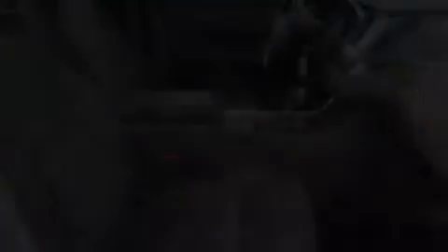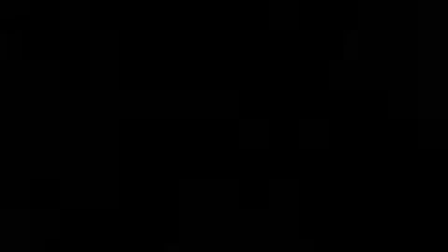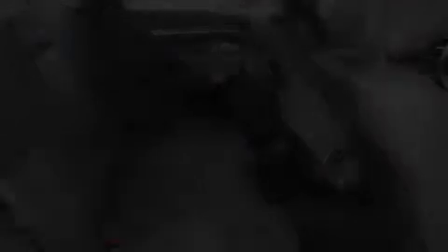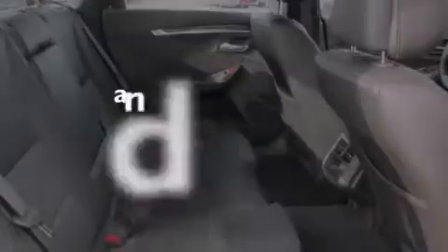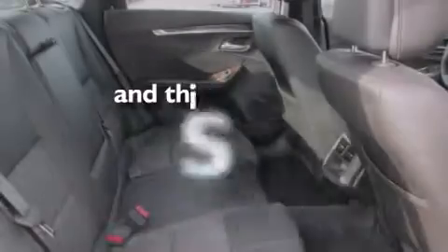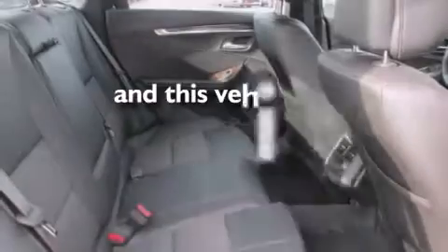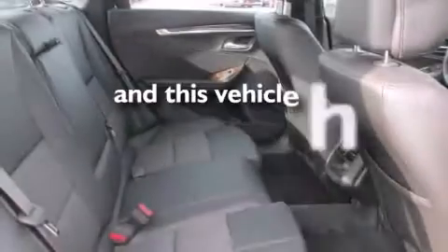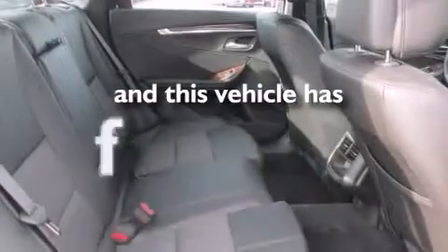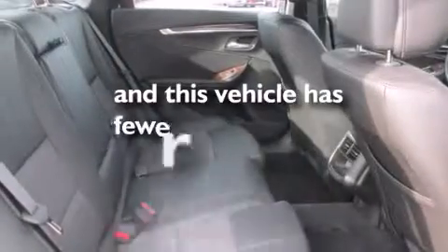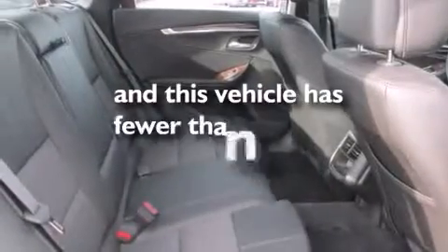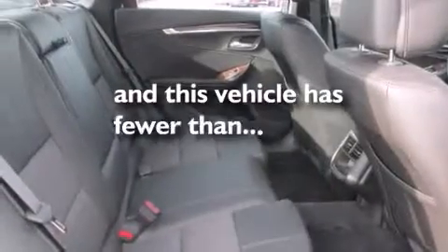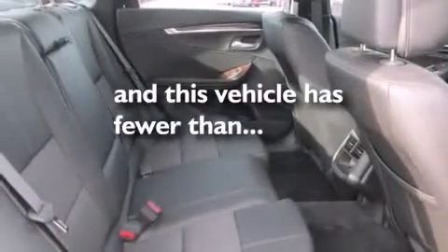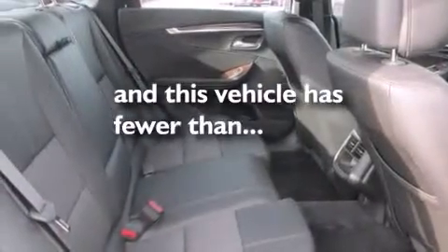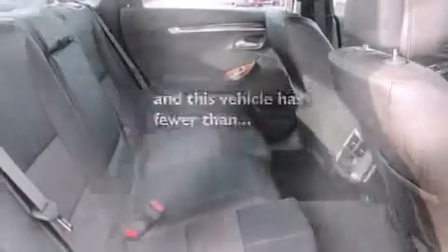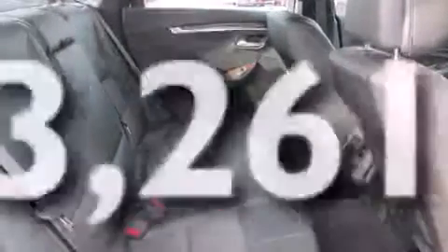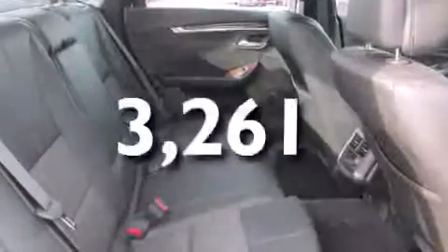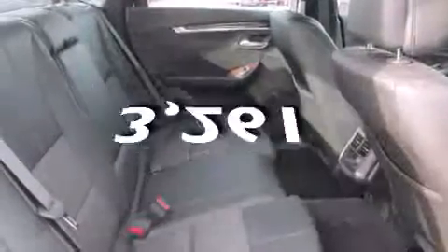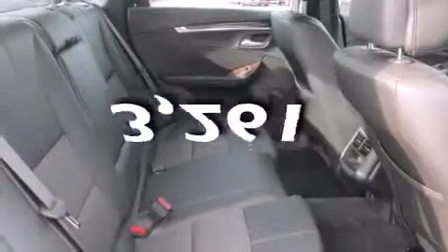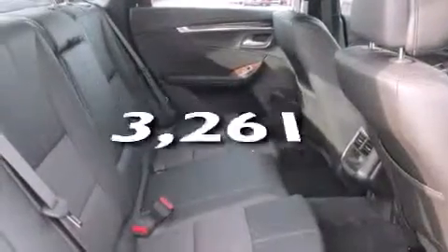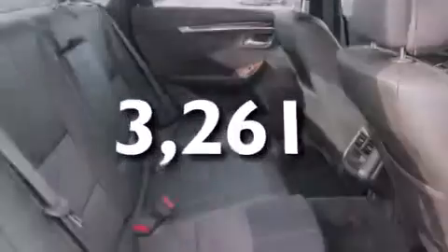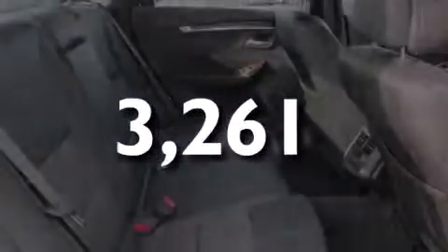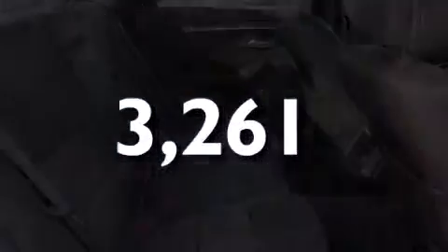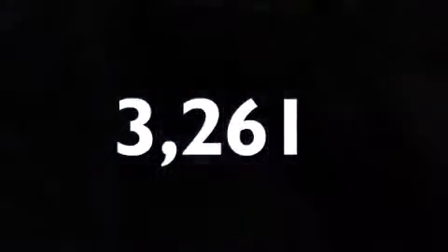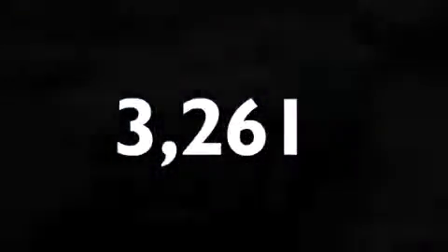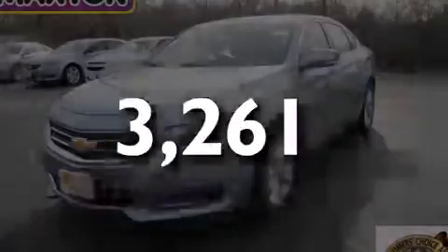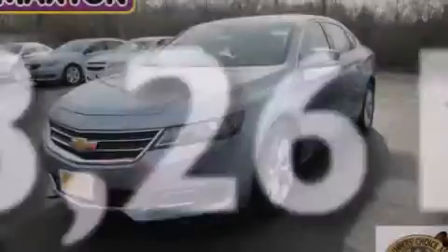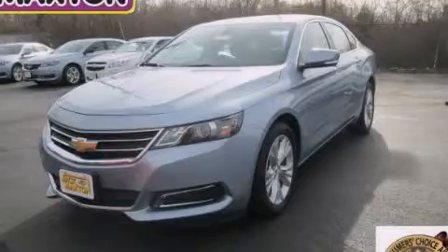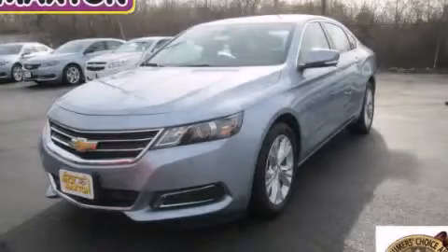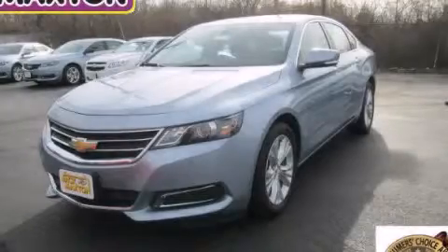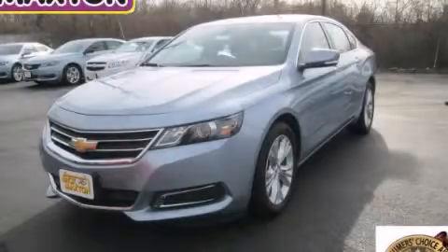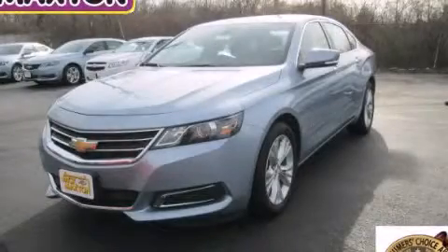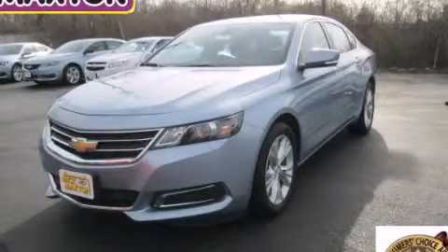This vehicle has fewer than 4,000 miles on the odometer. Contact us today to arrange your test drive.